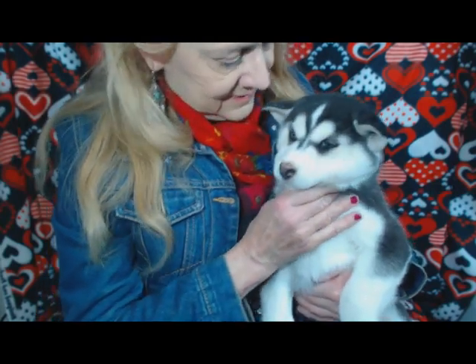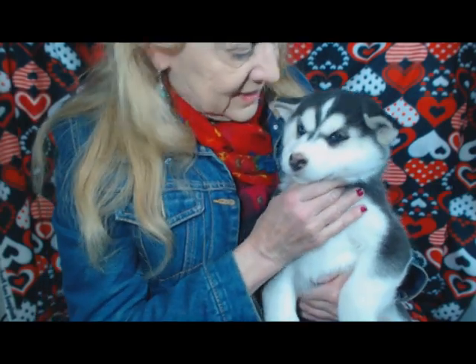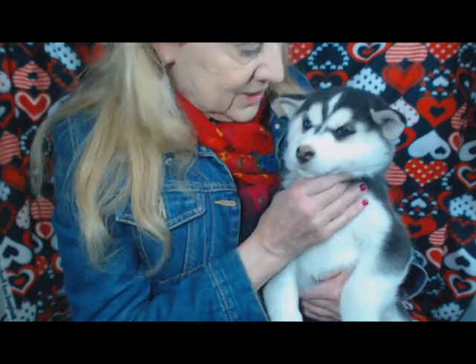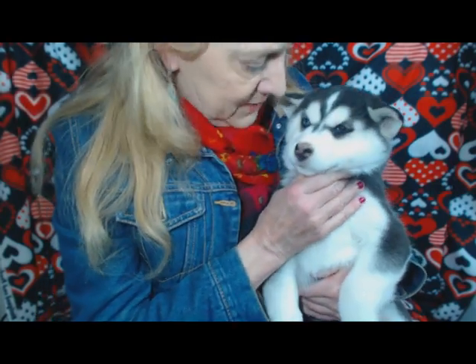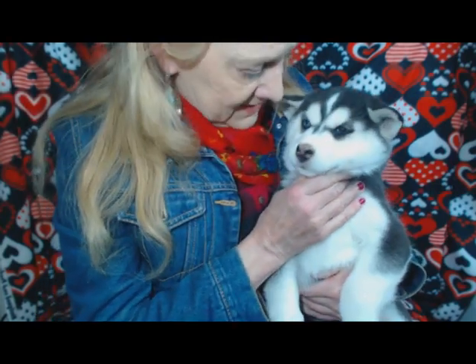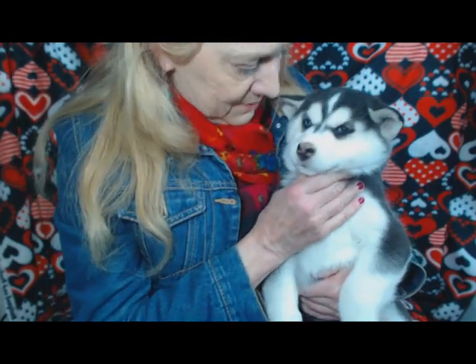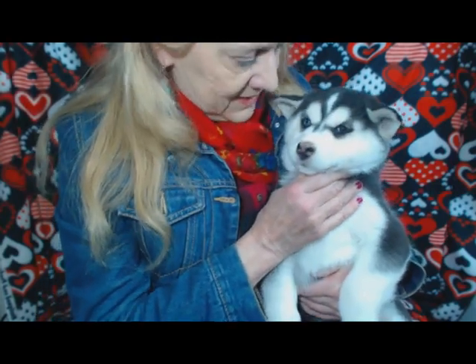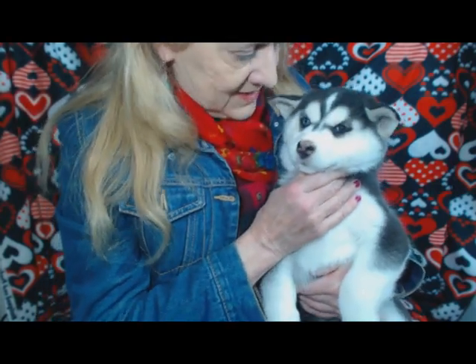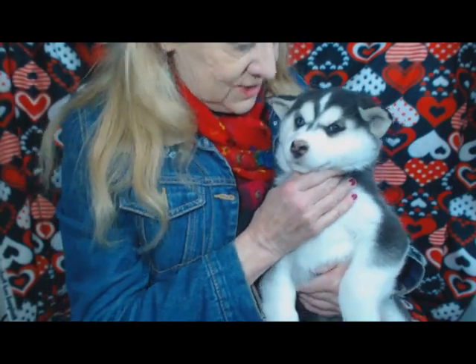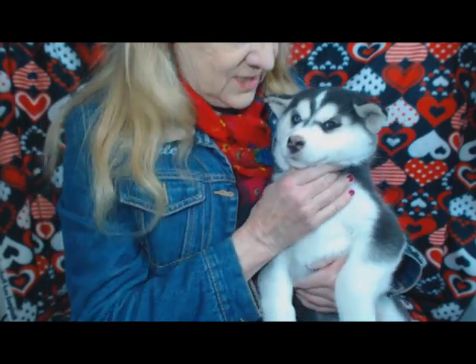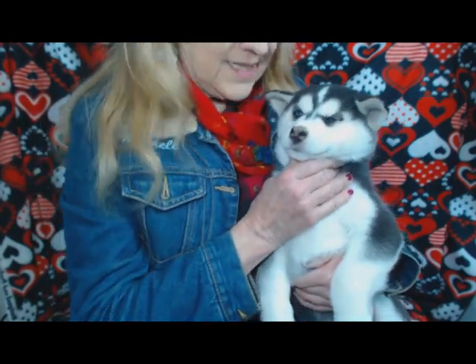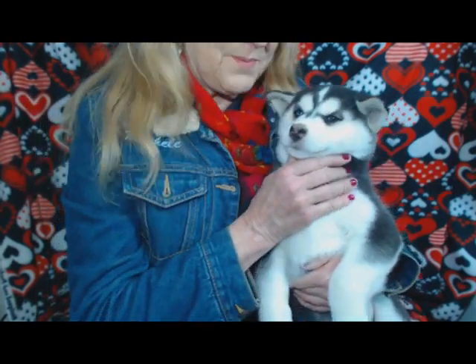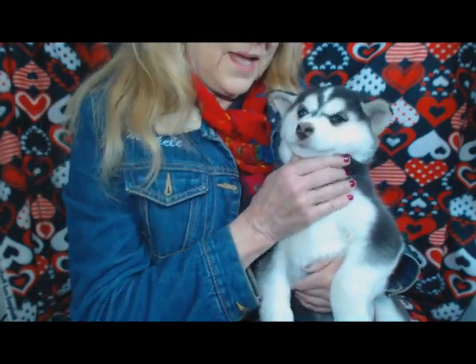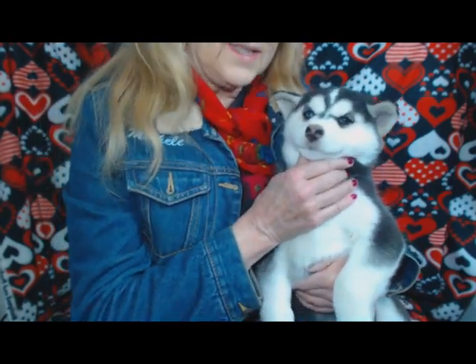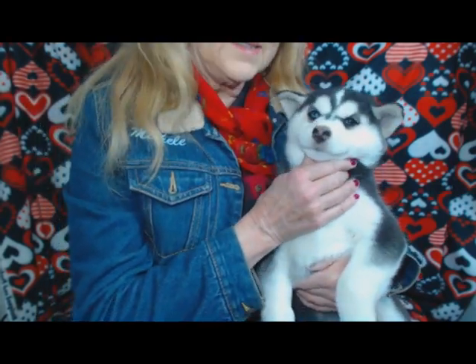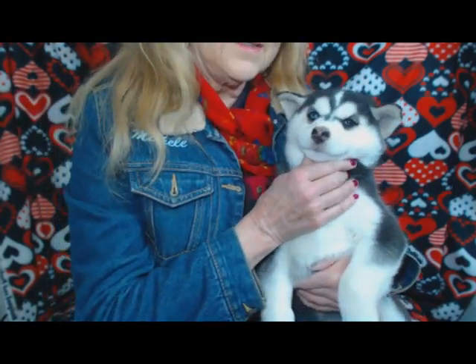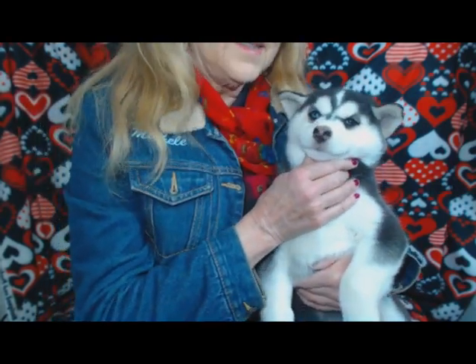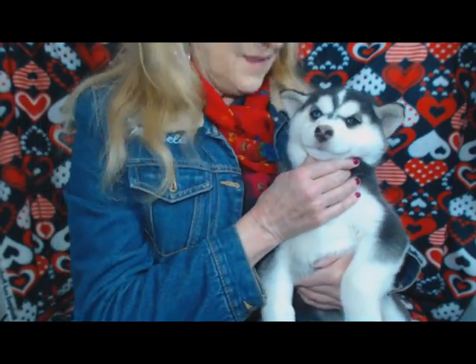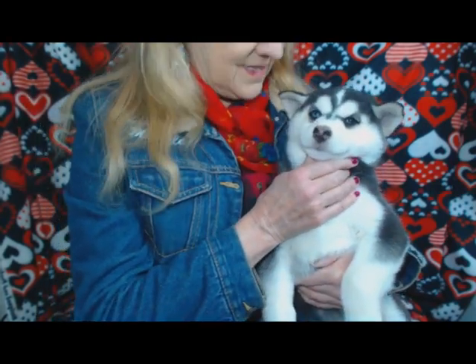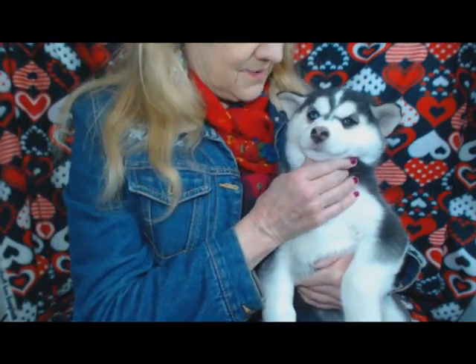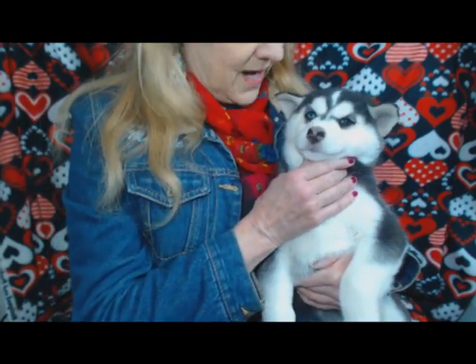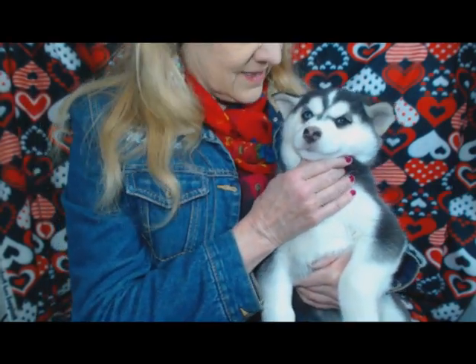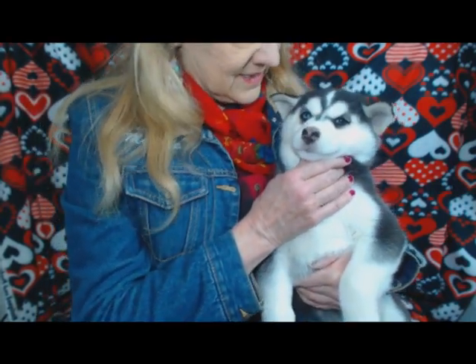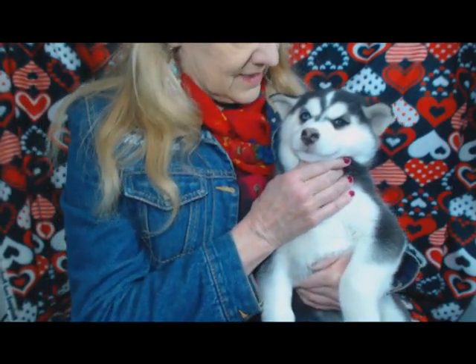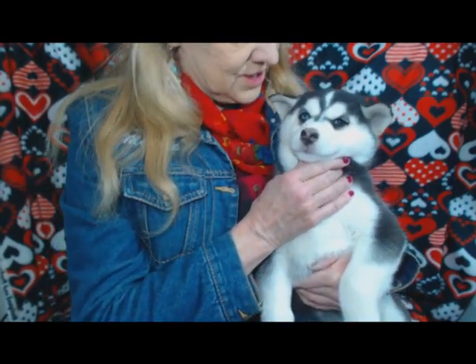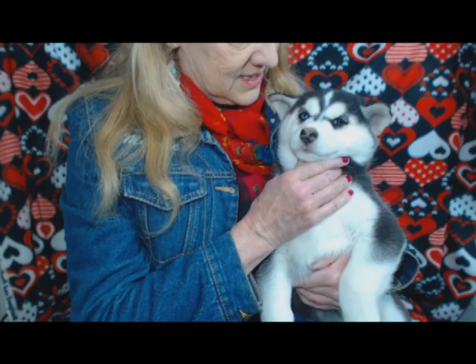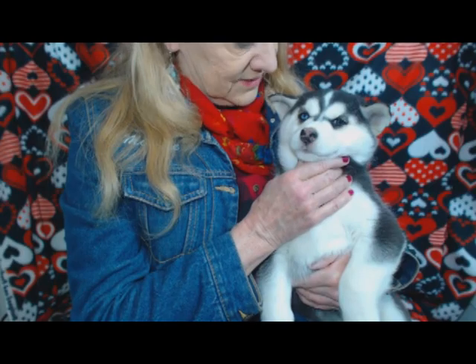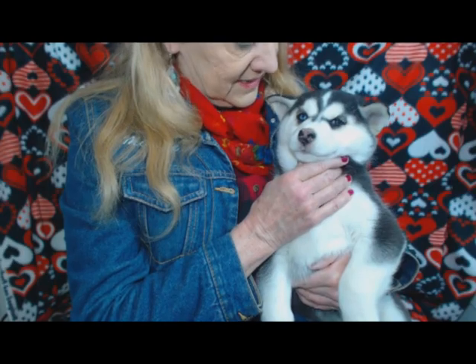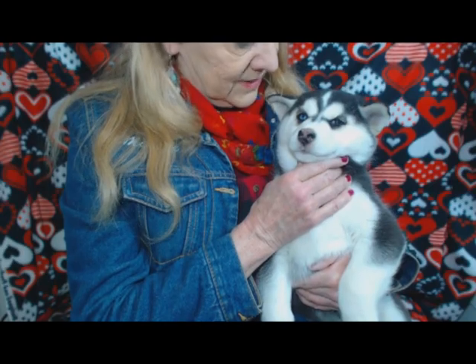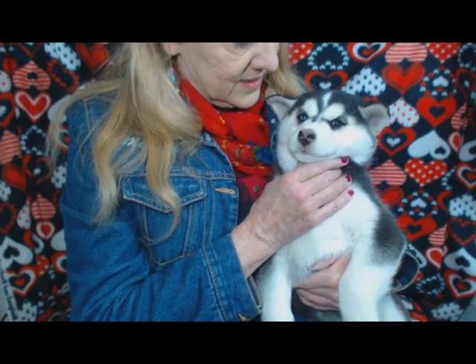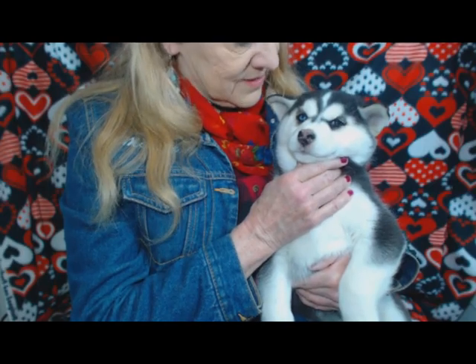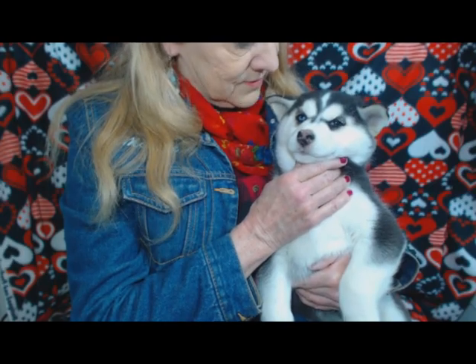You're going to make somebody such a nice pet. This is Roxy and she's nearly eight weeks old.